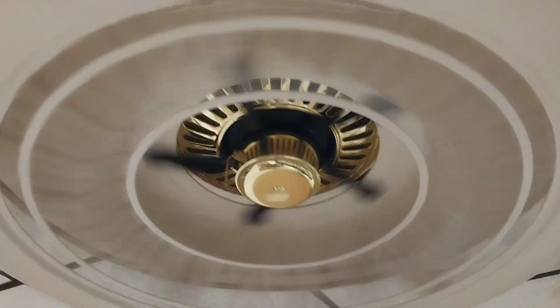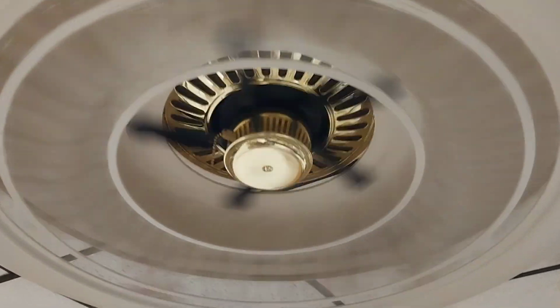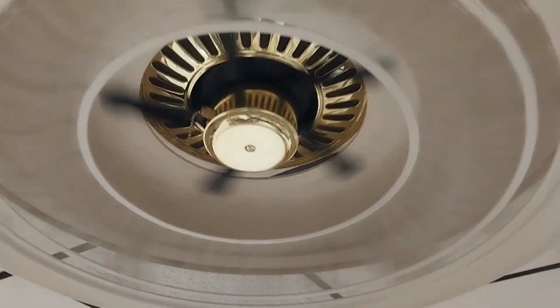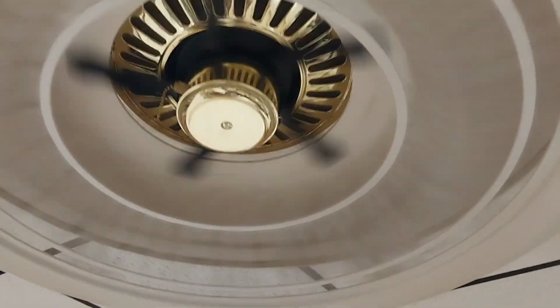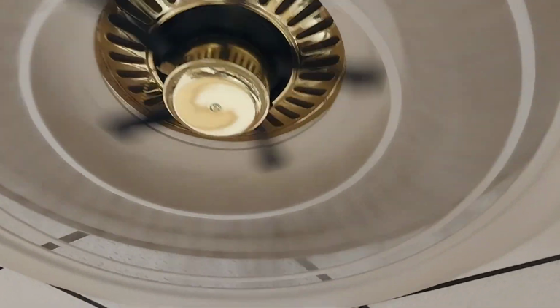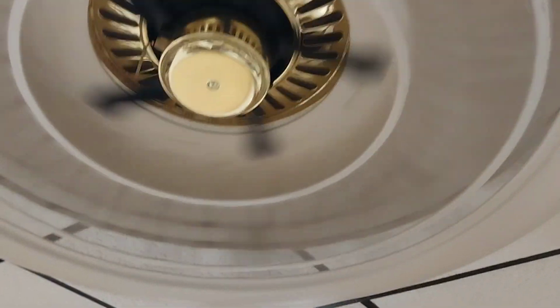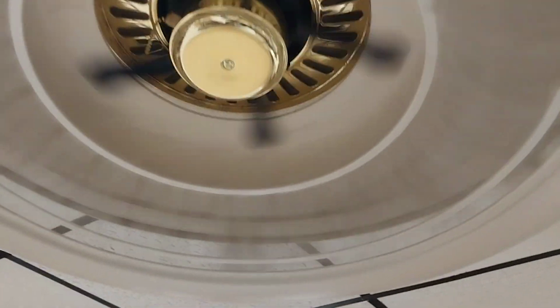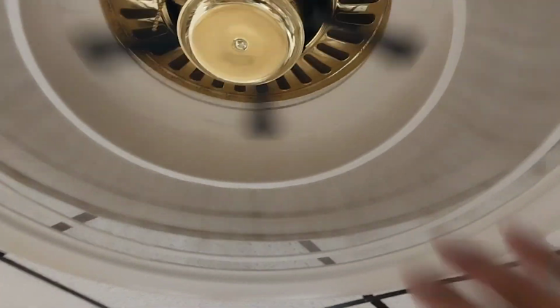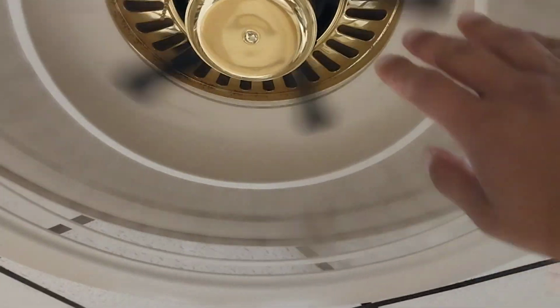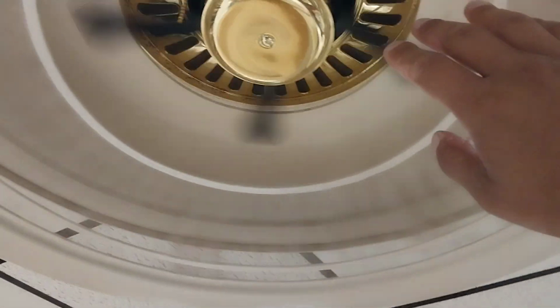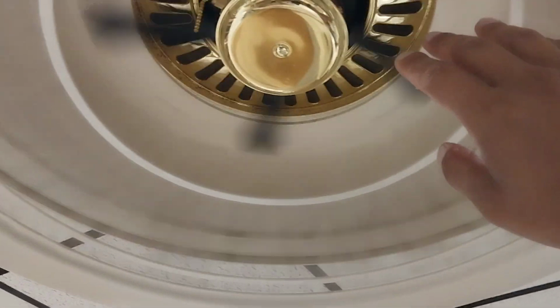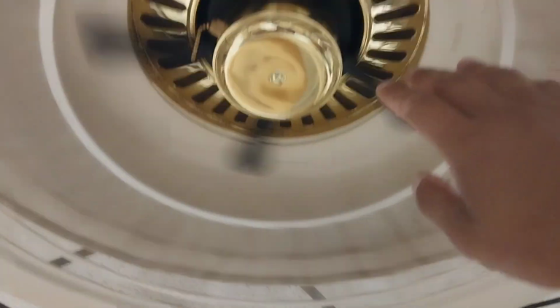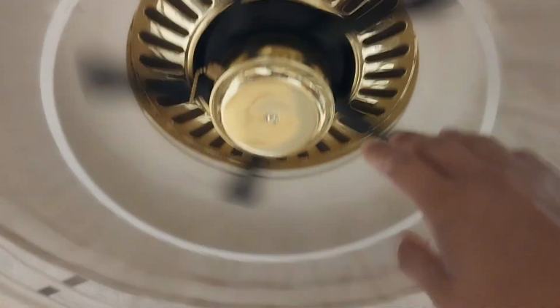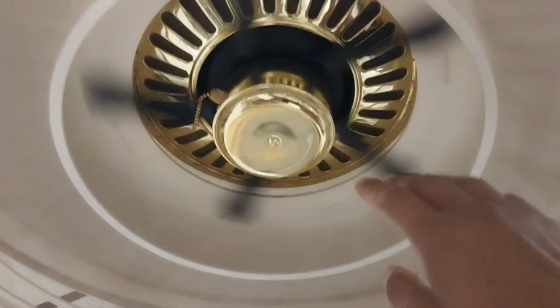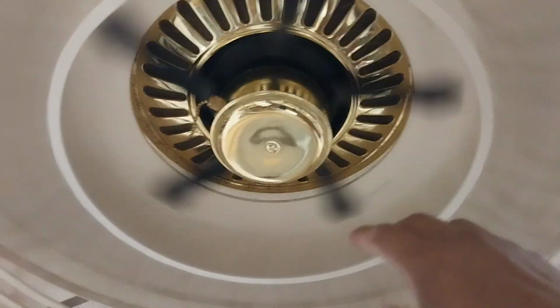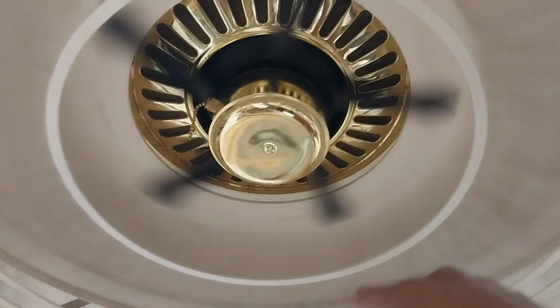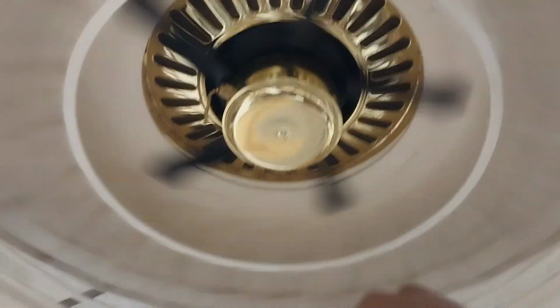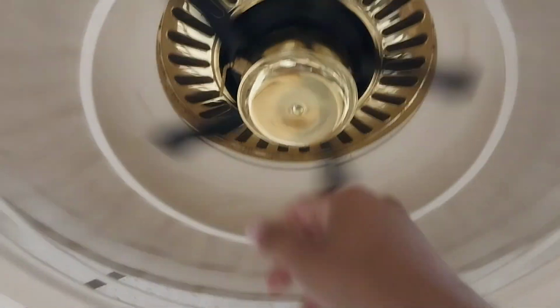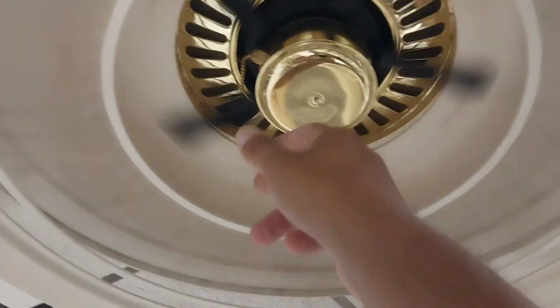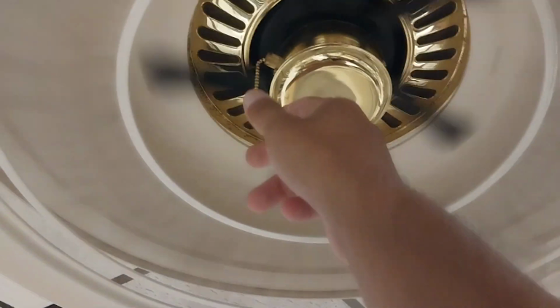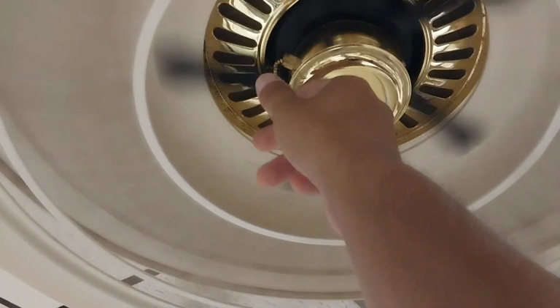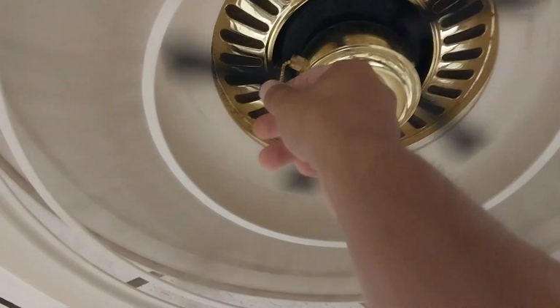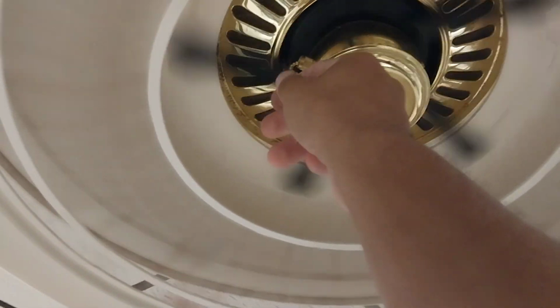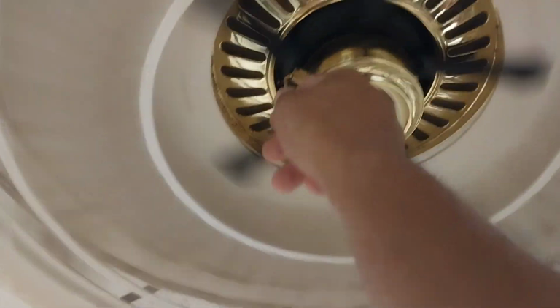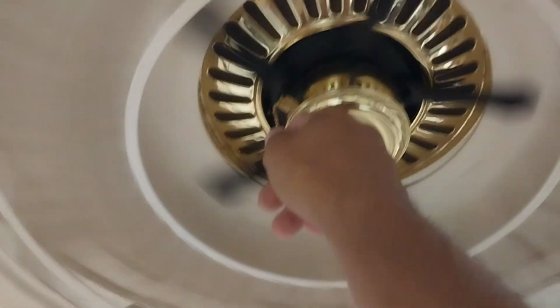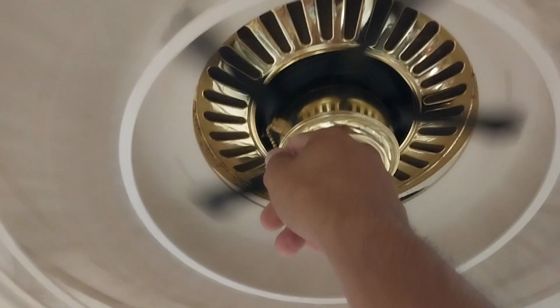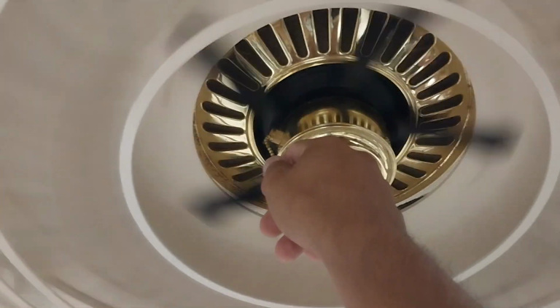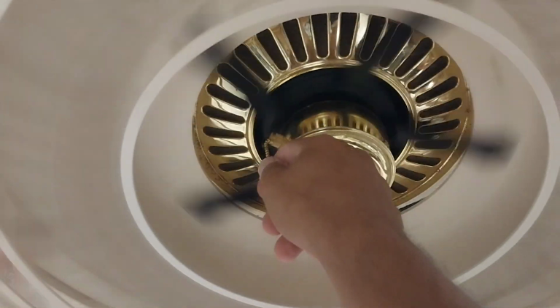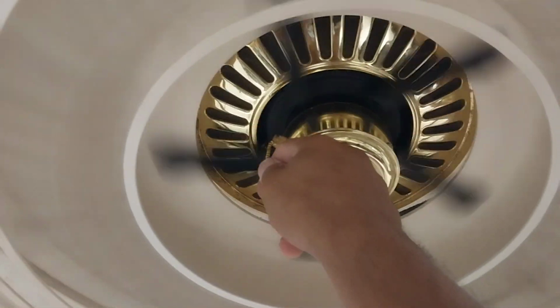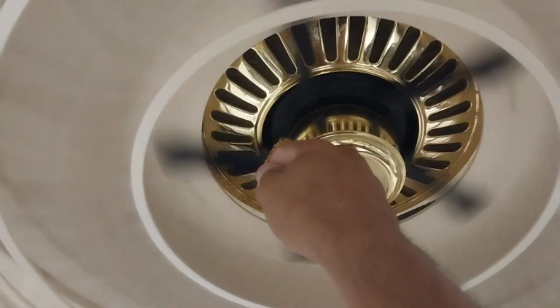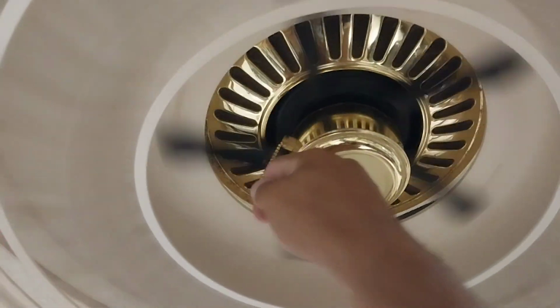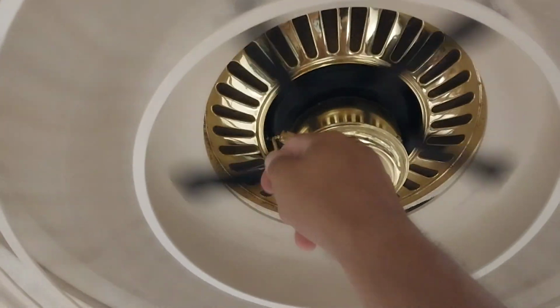Yeah, even though there's filters in there, it's supposed to be in there too. So I don't see how this helps move anything.